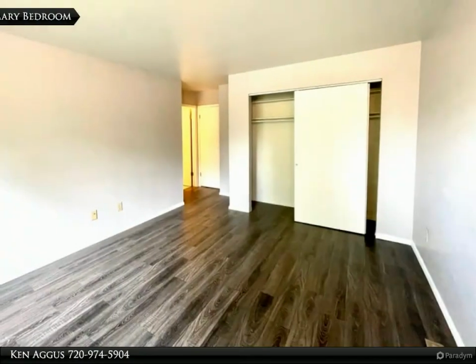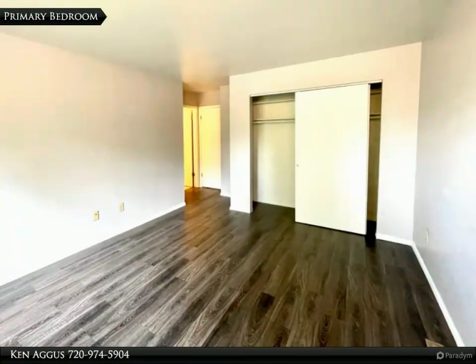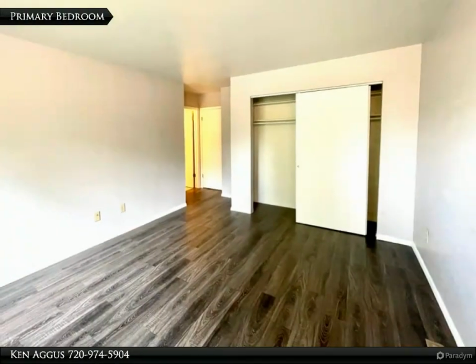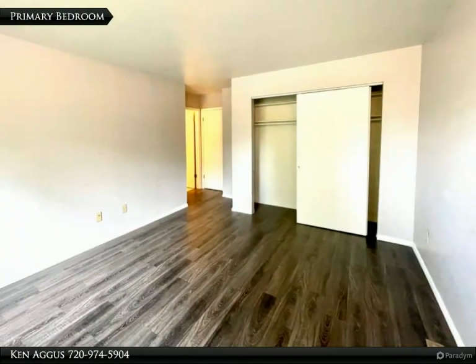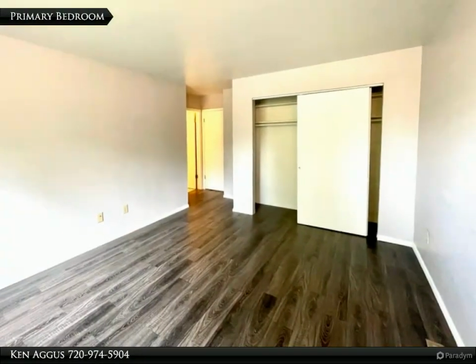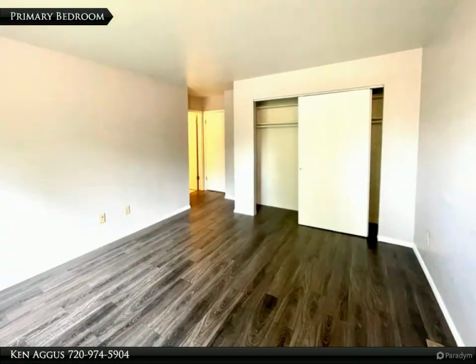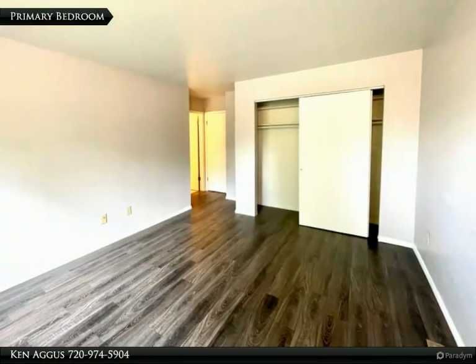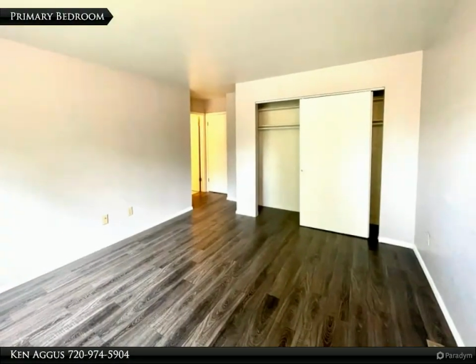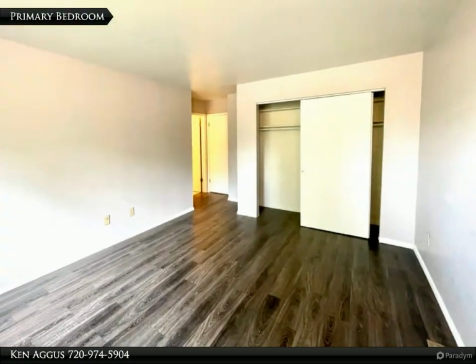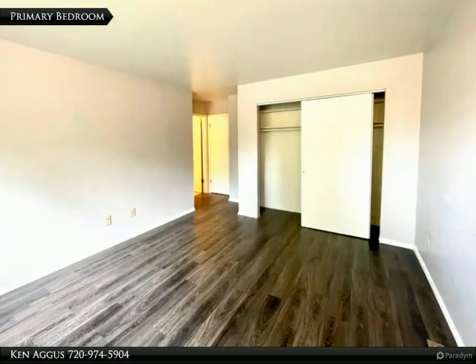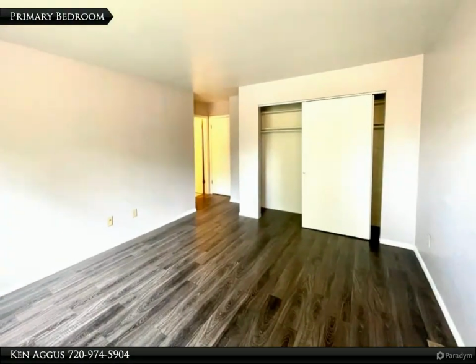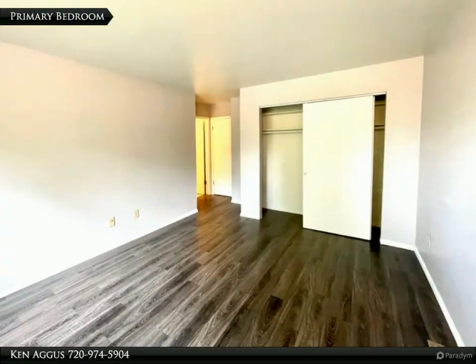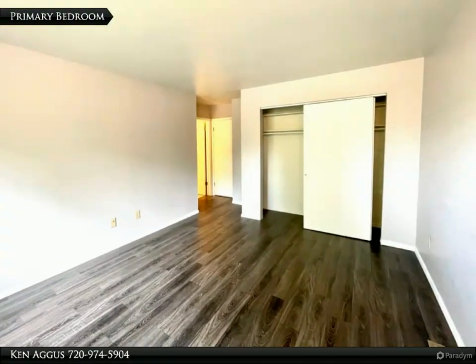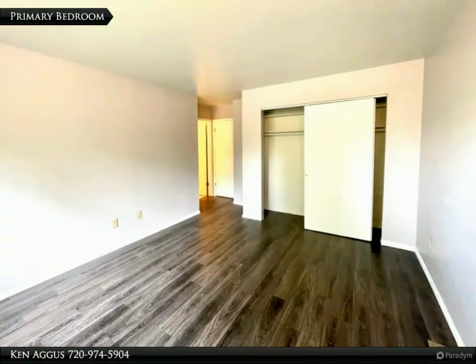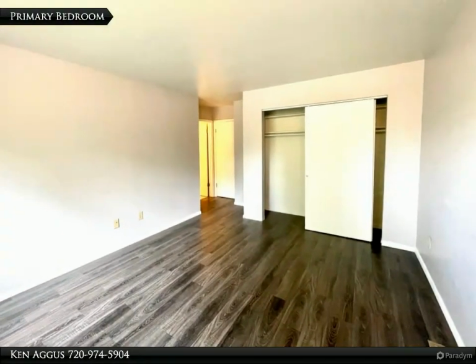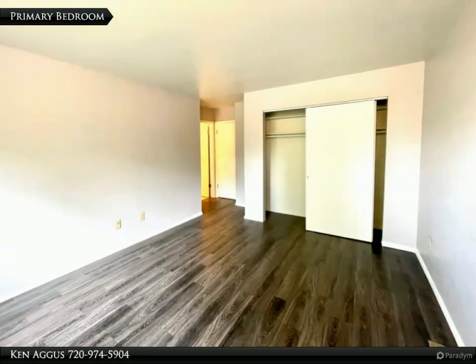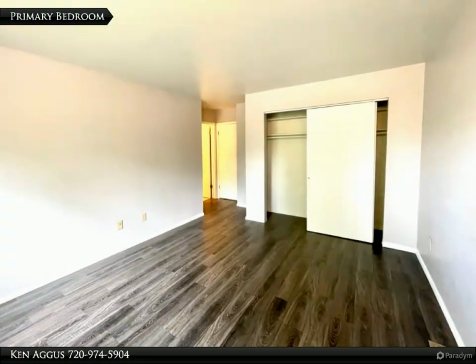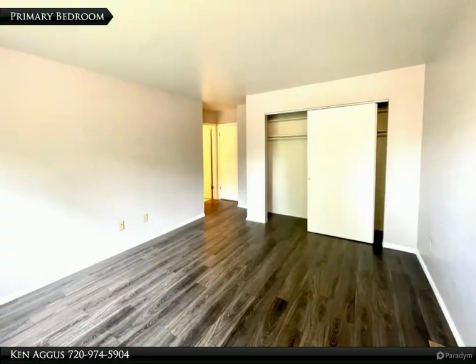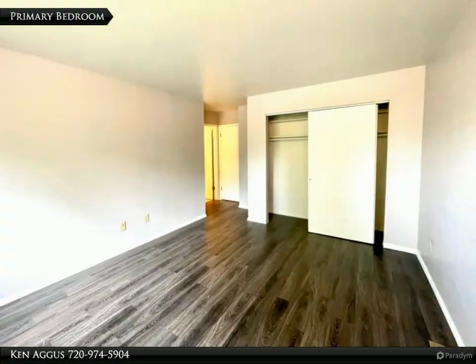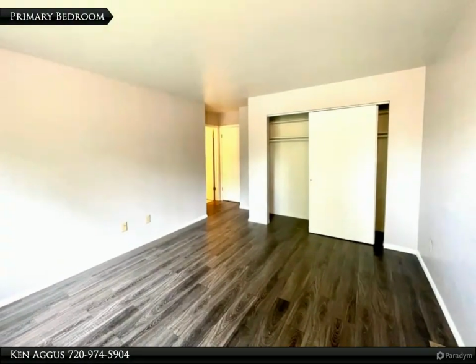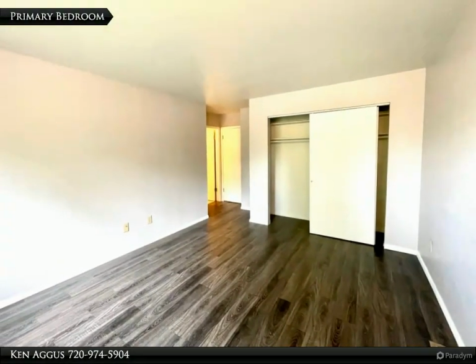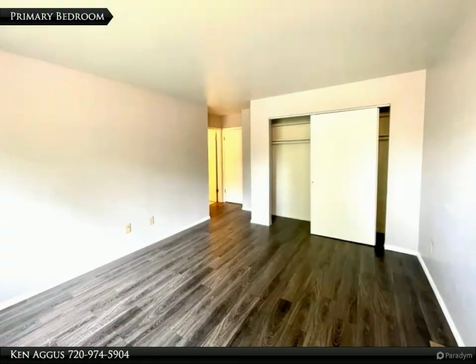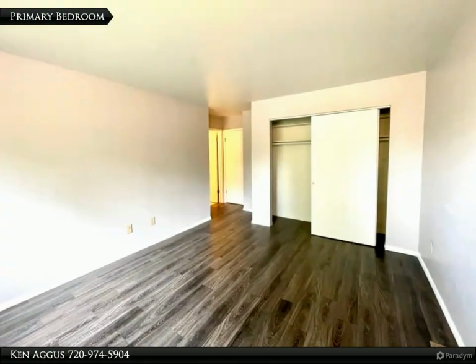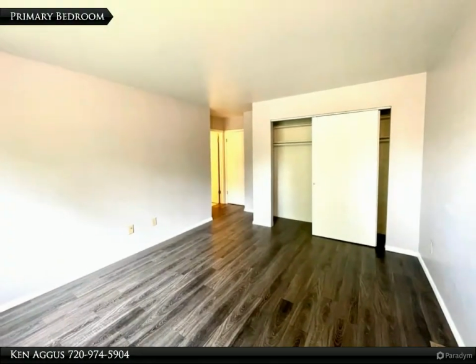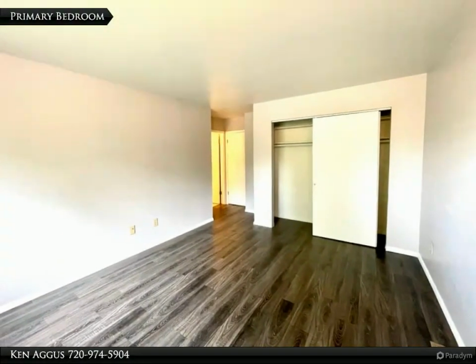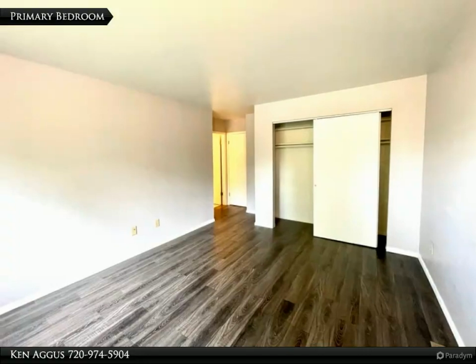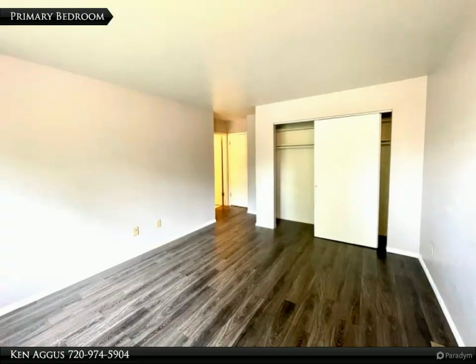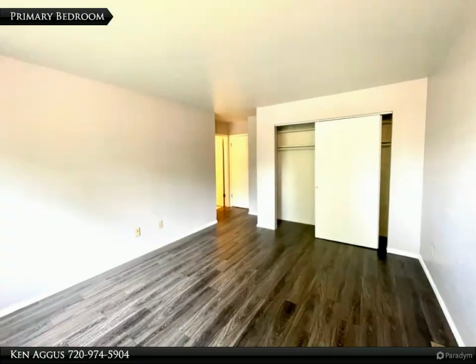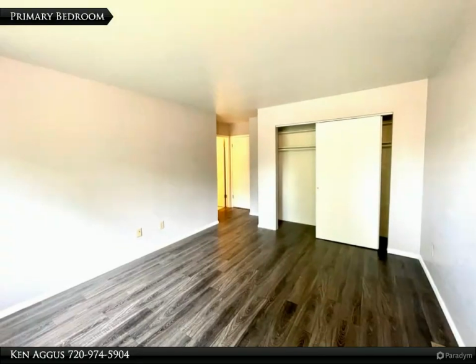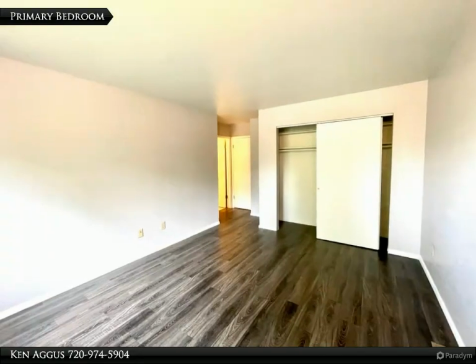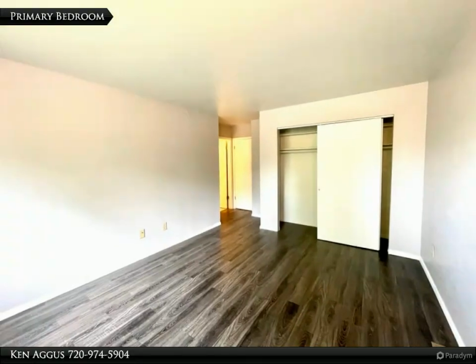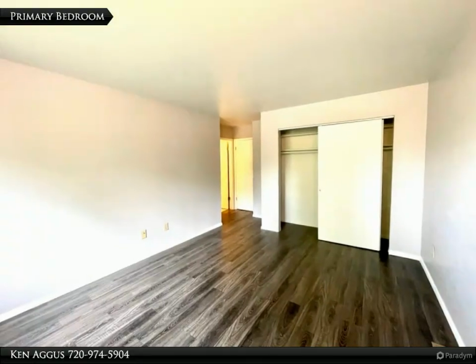The primary bedroom is large and spacious with ample closet space and lots of natural light.